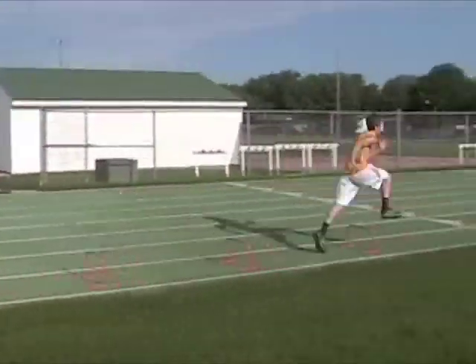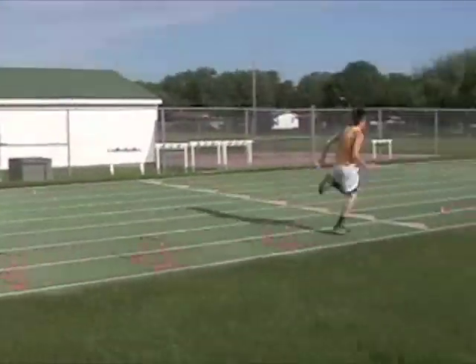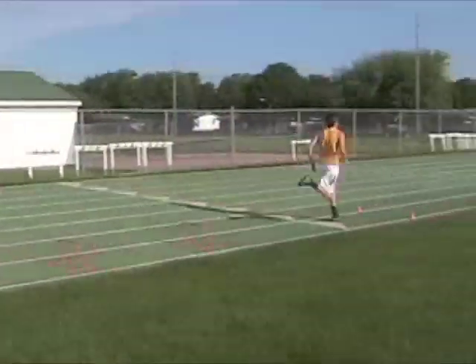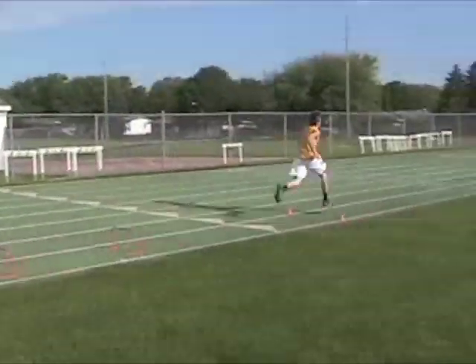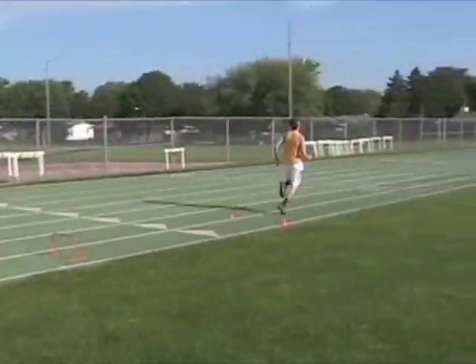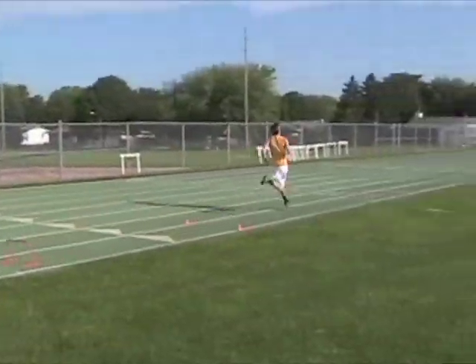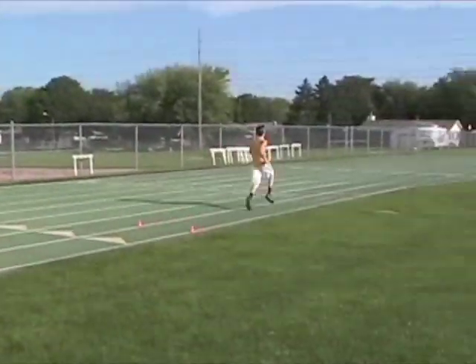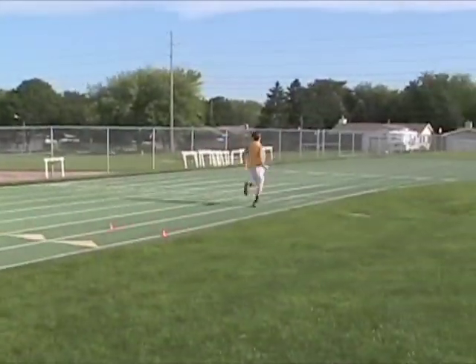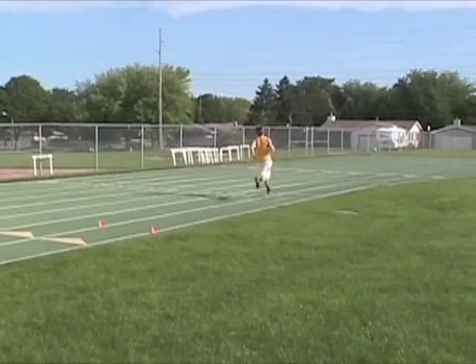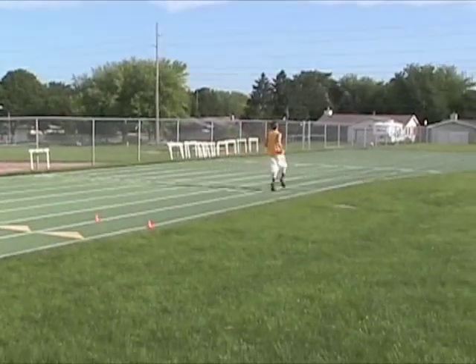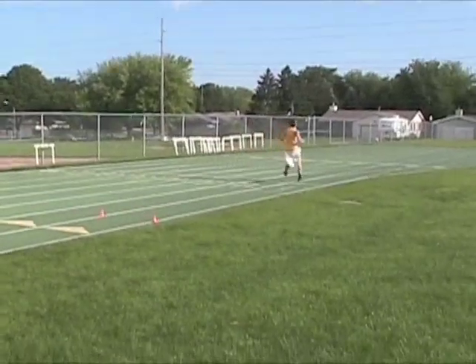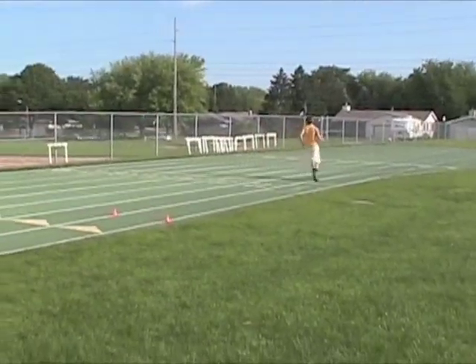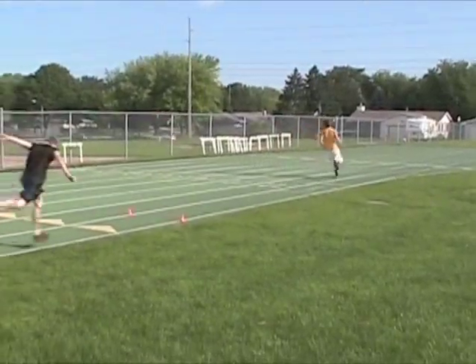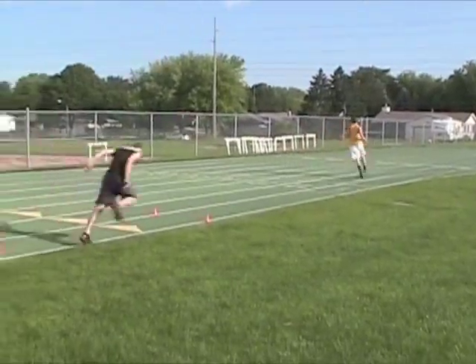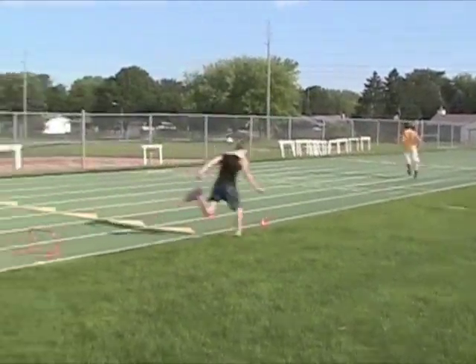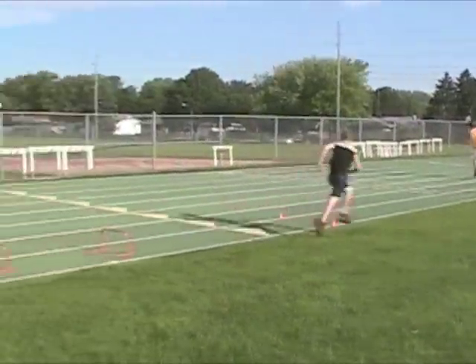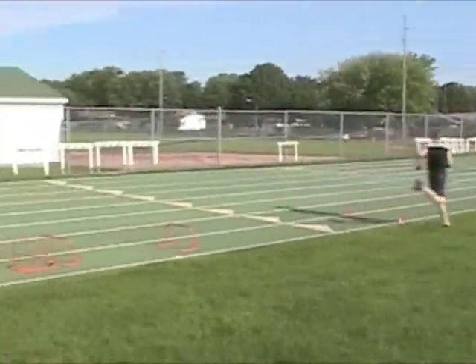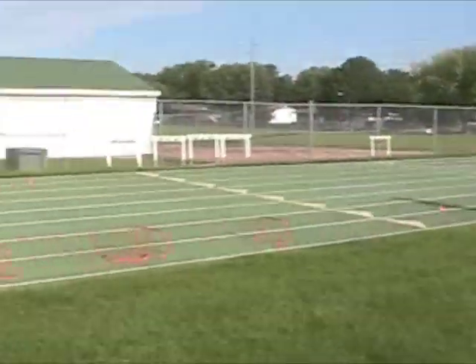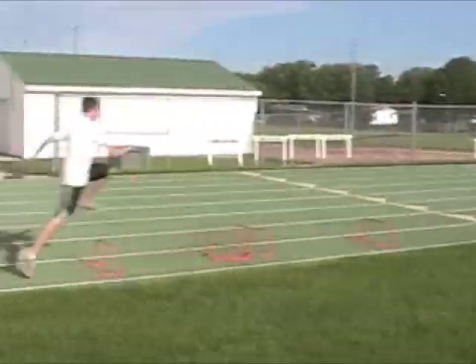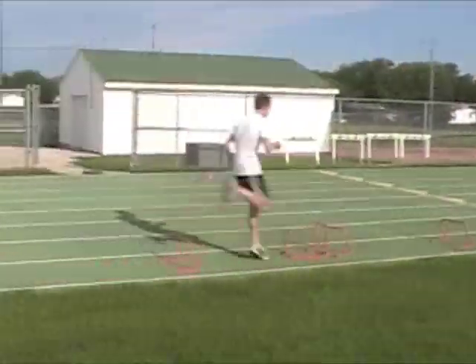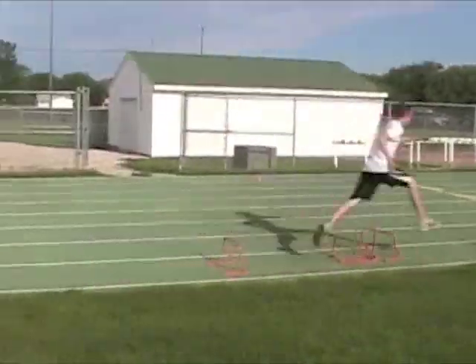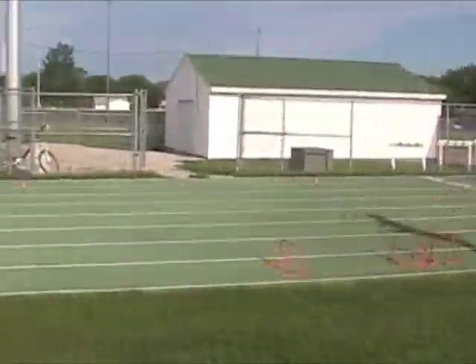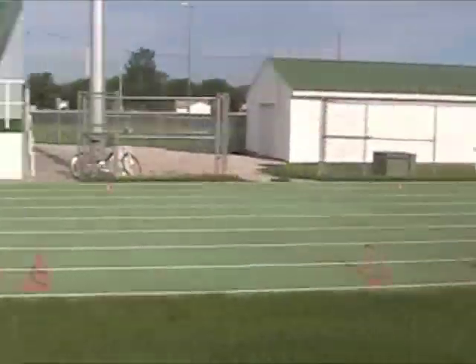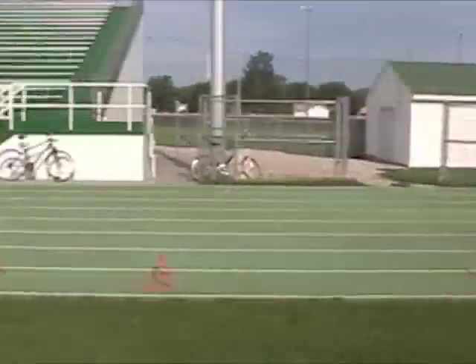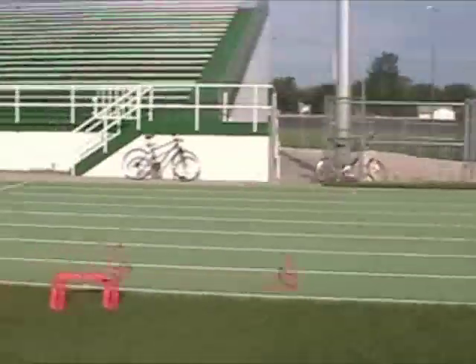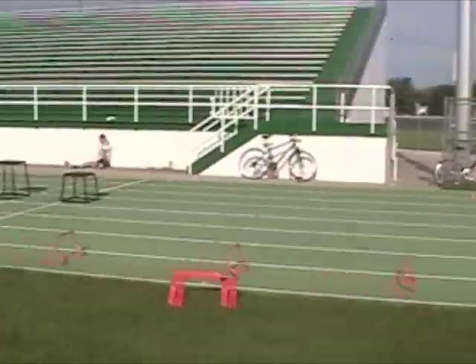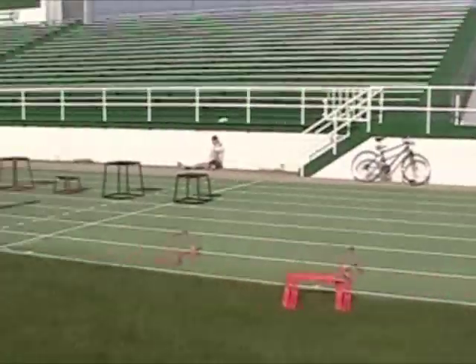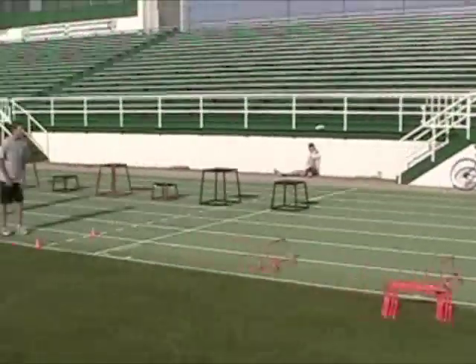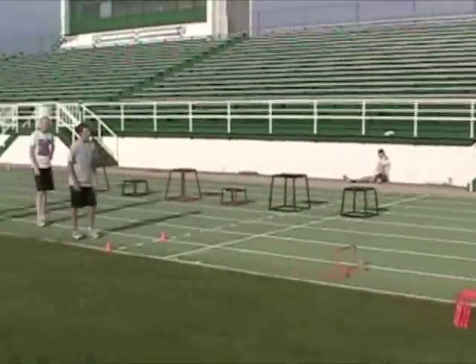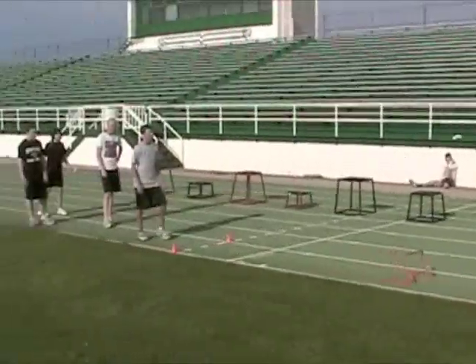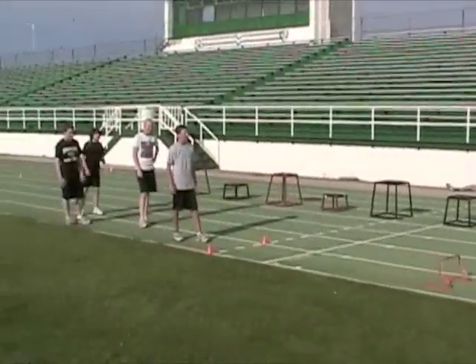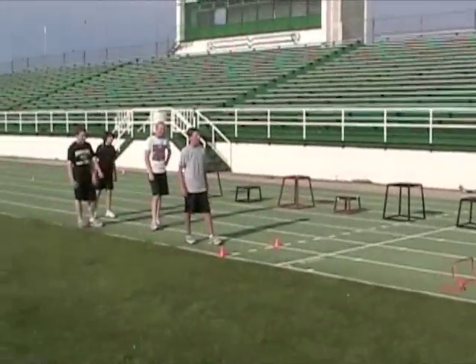Good. Accelerate through the cones. That's all right, that'll happen.